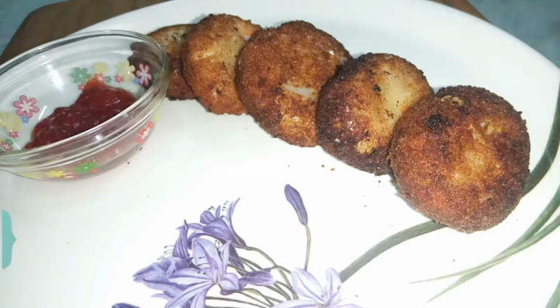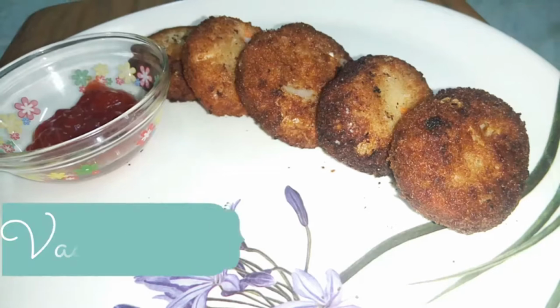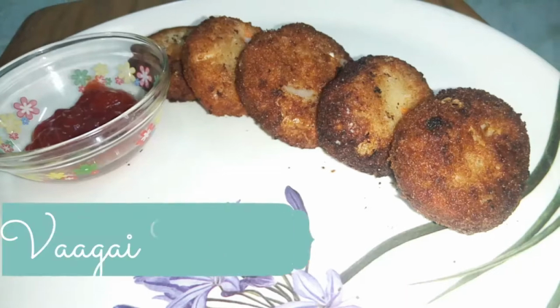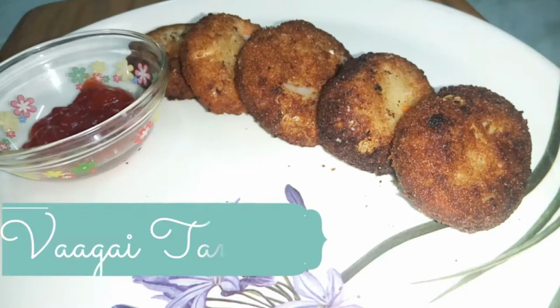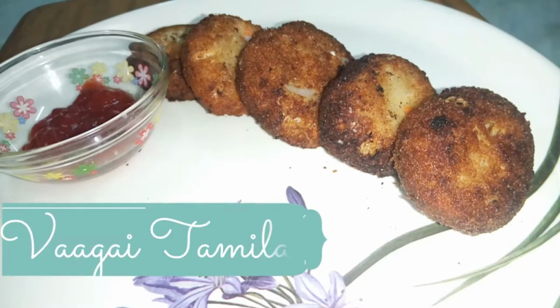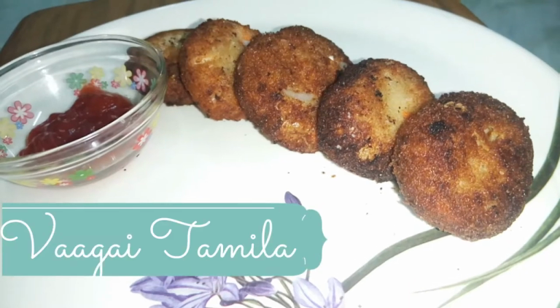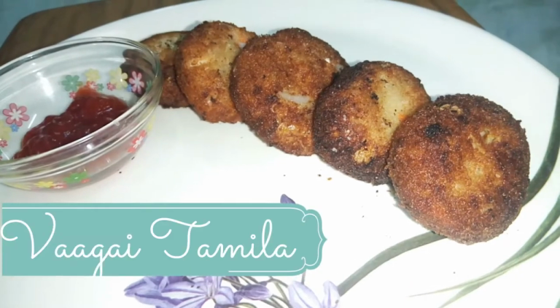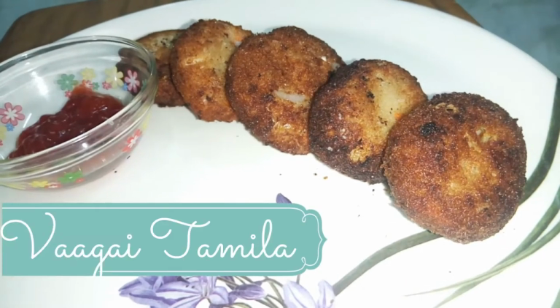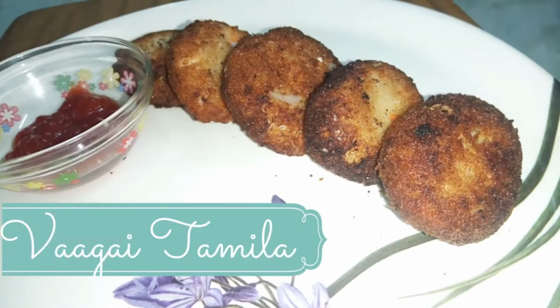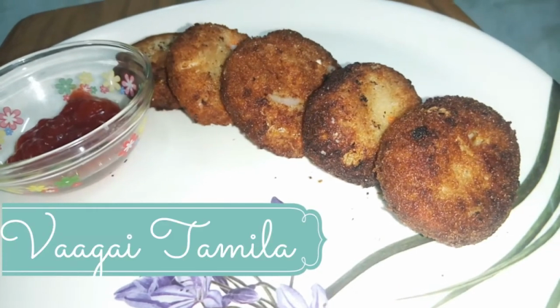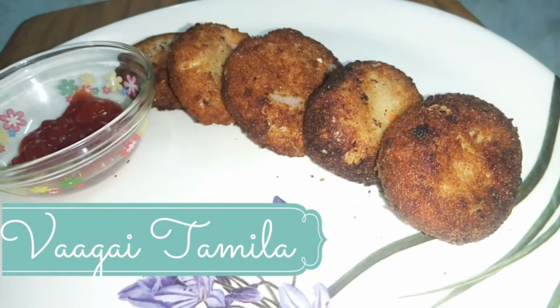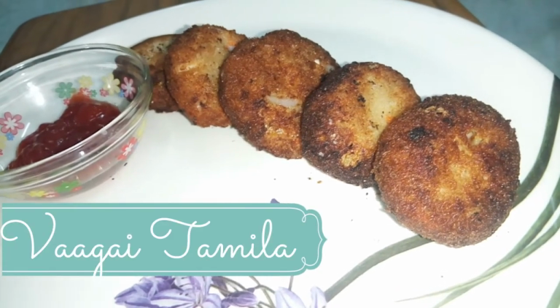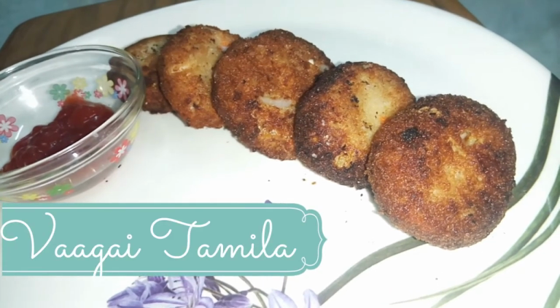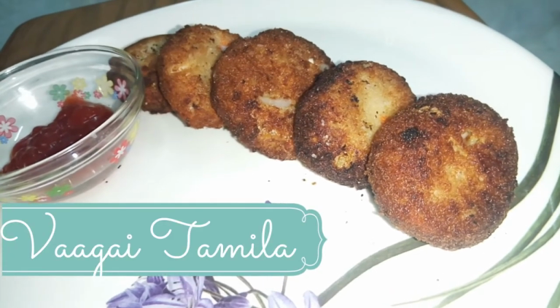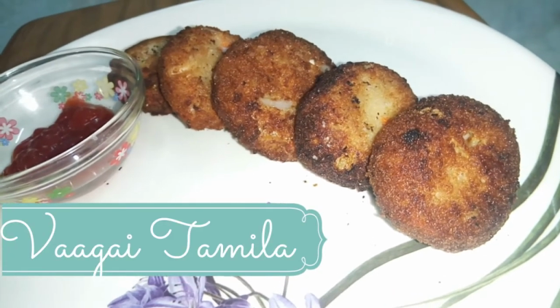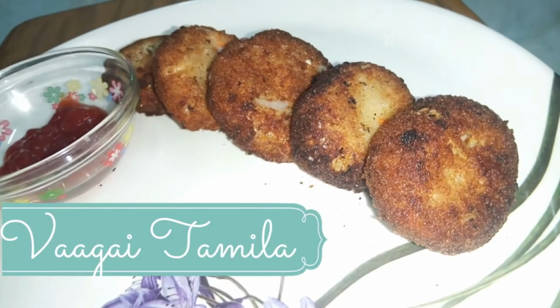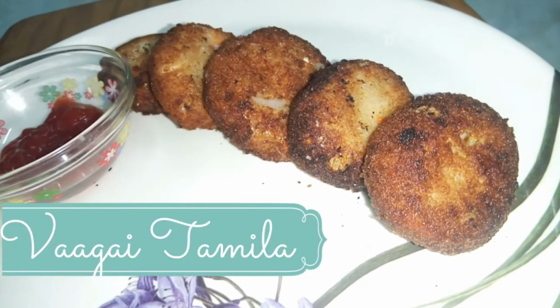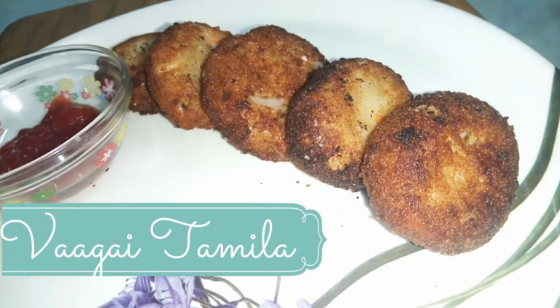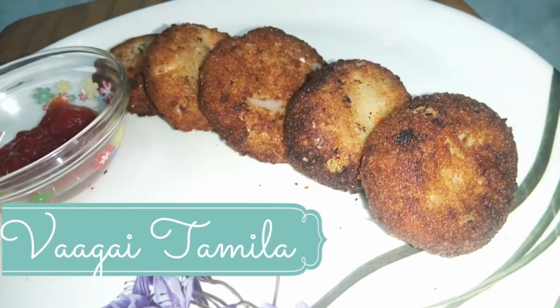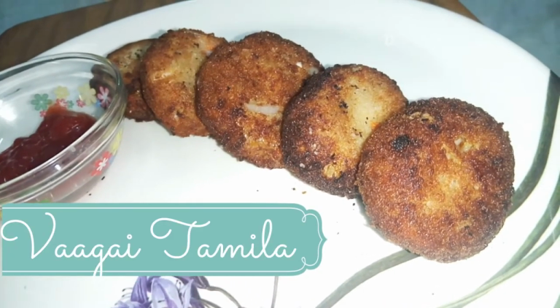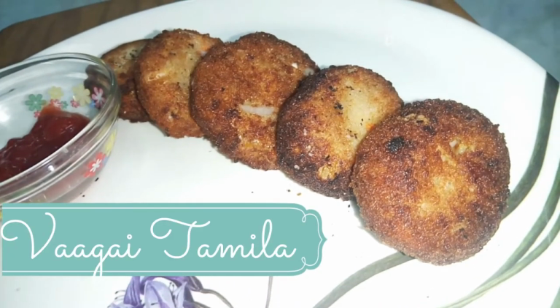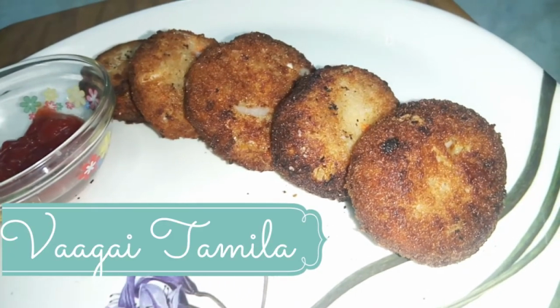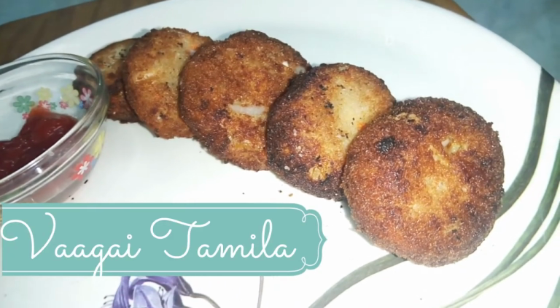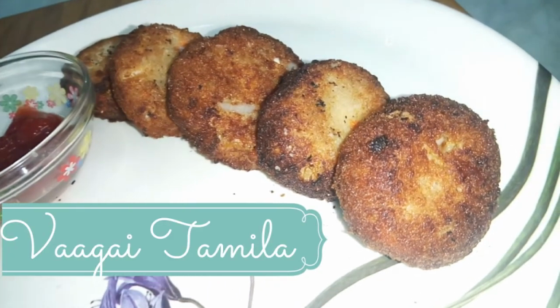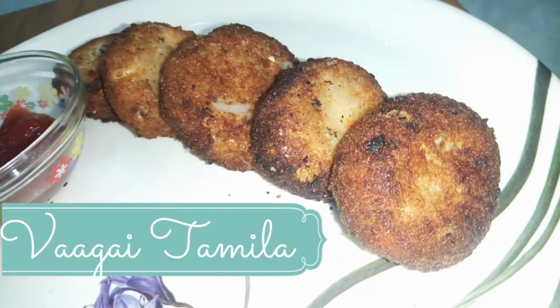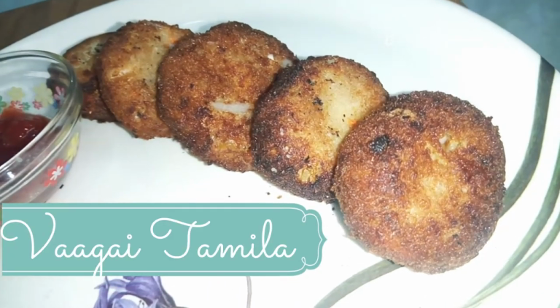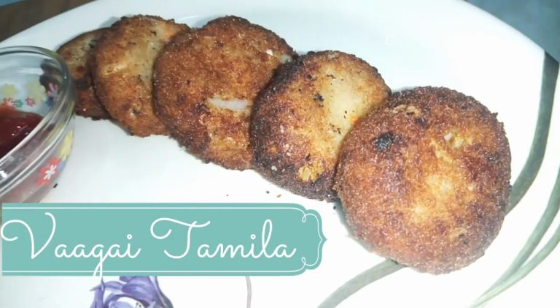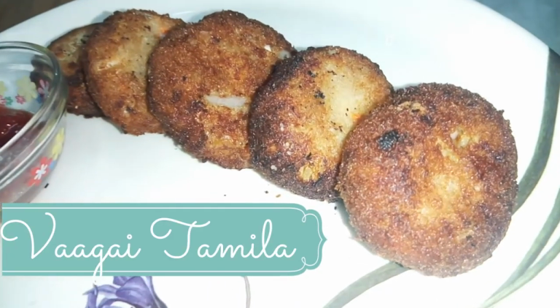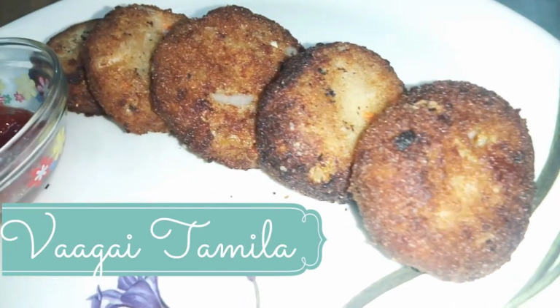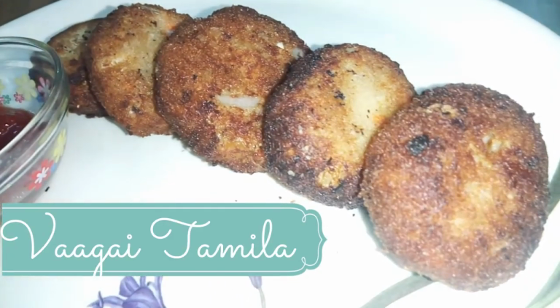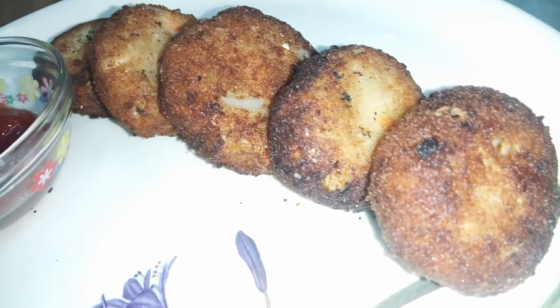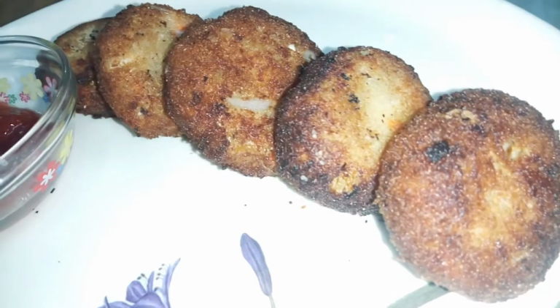Hello friends! I'm going to show you how to make healthy and vegetable cutlets.